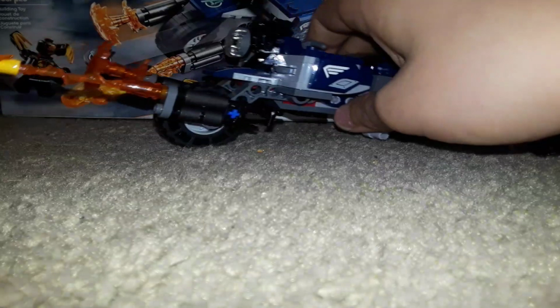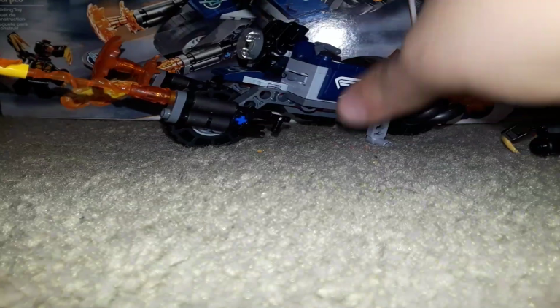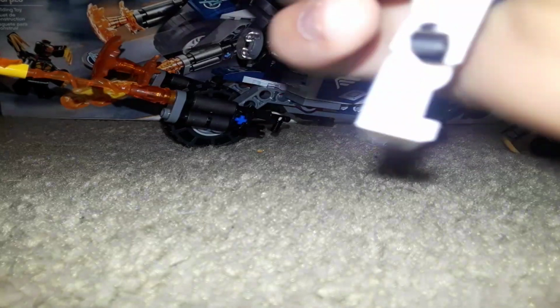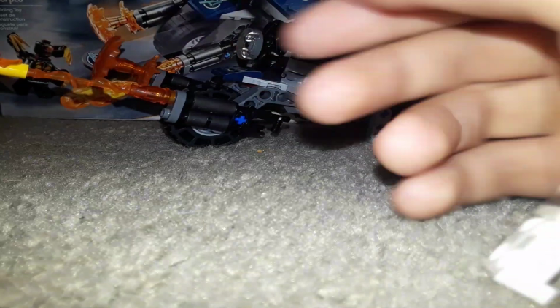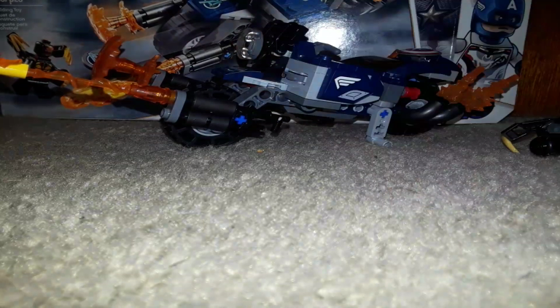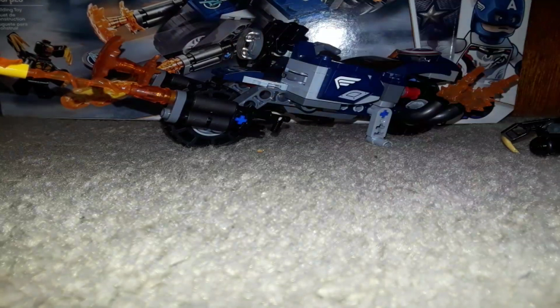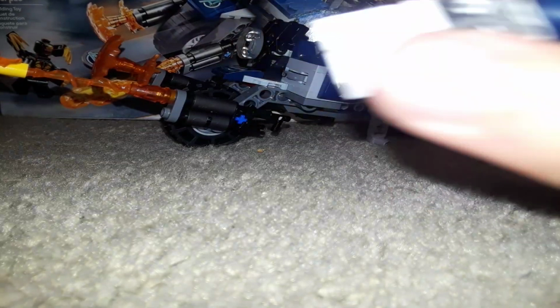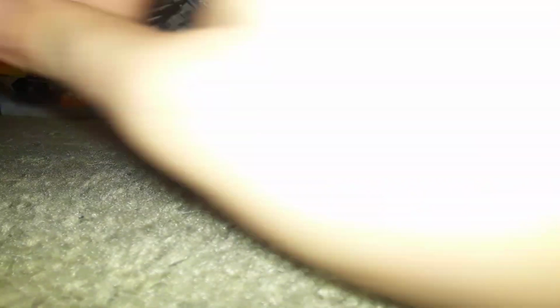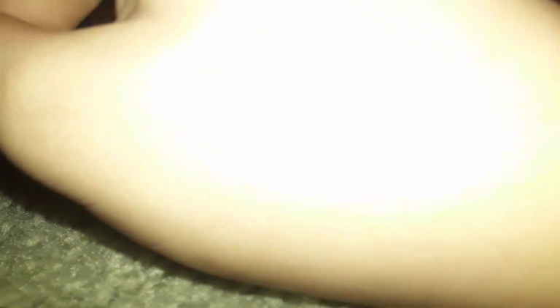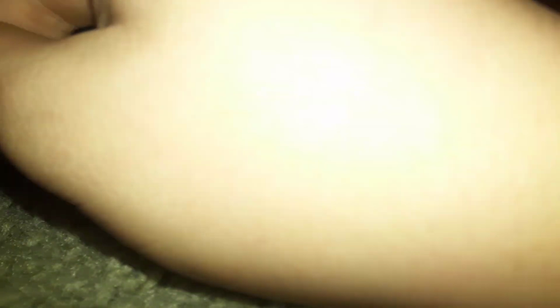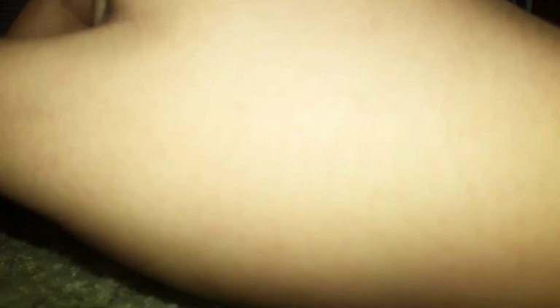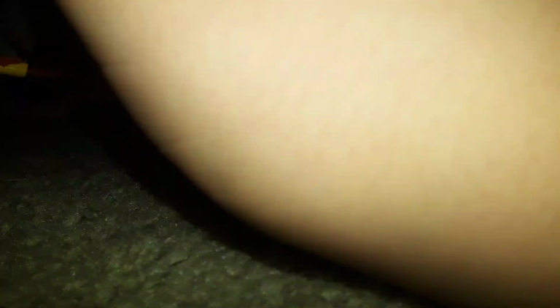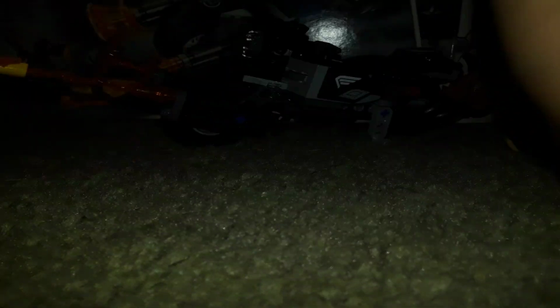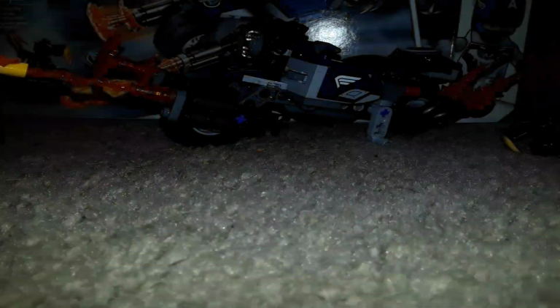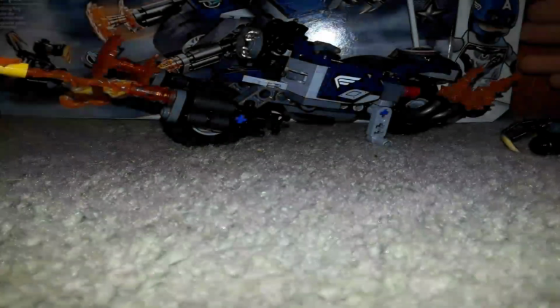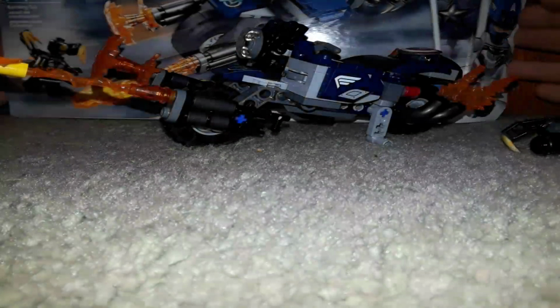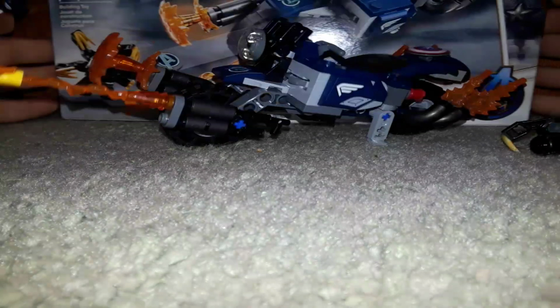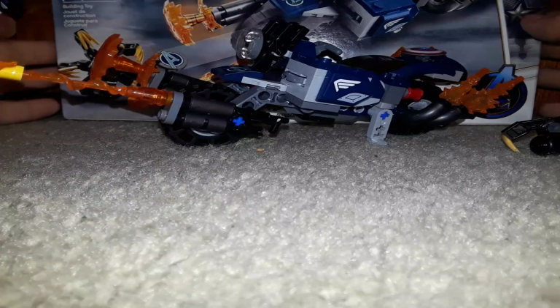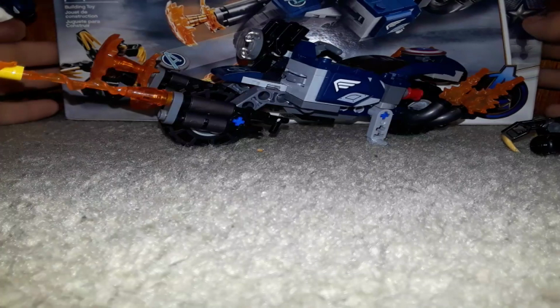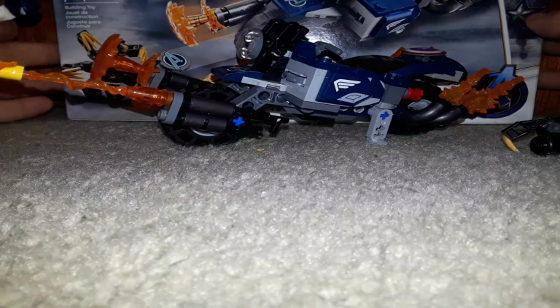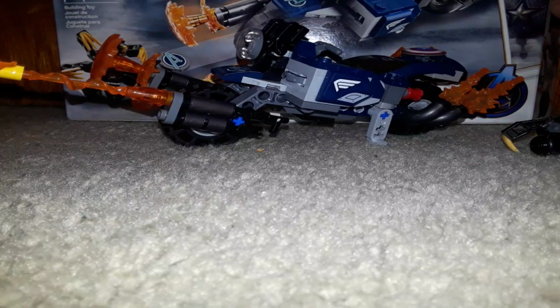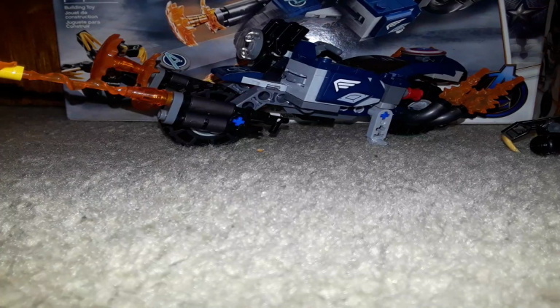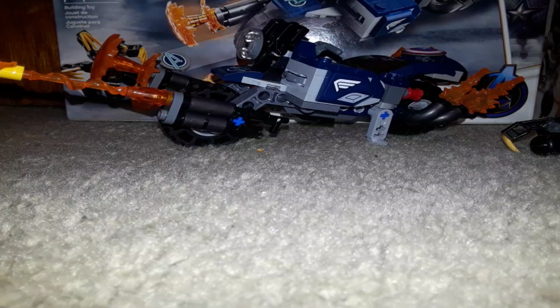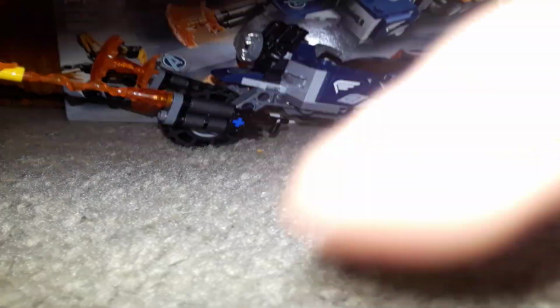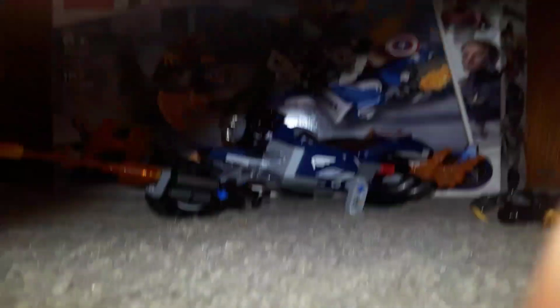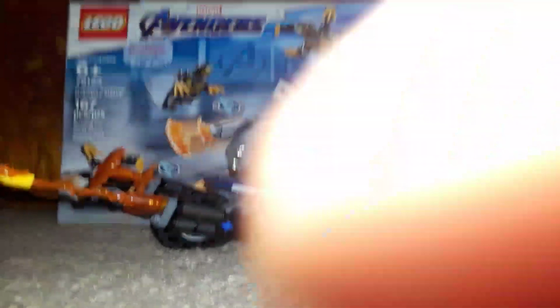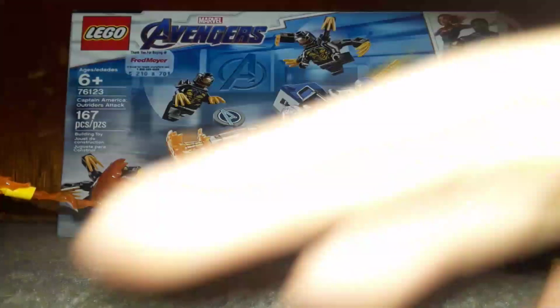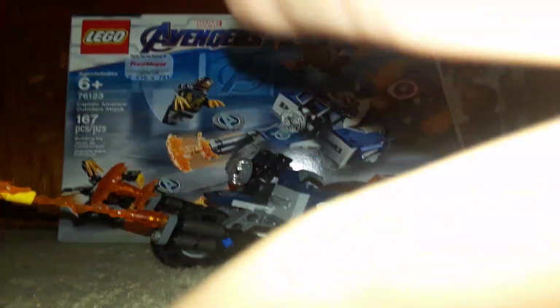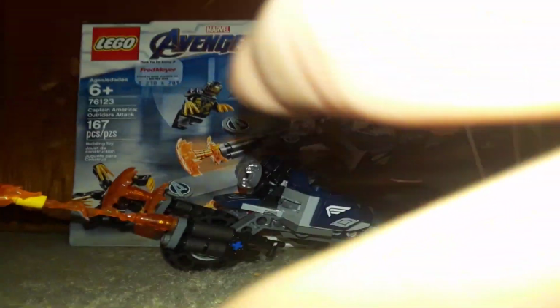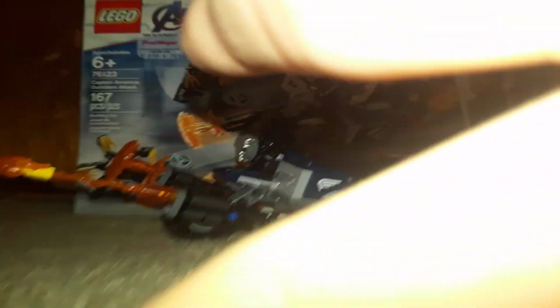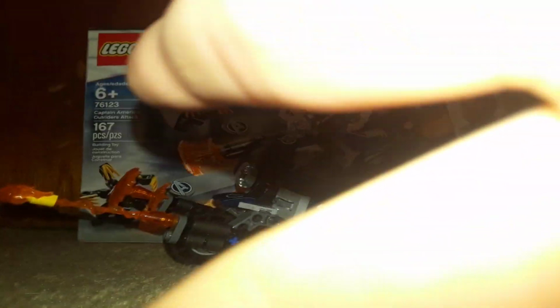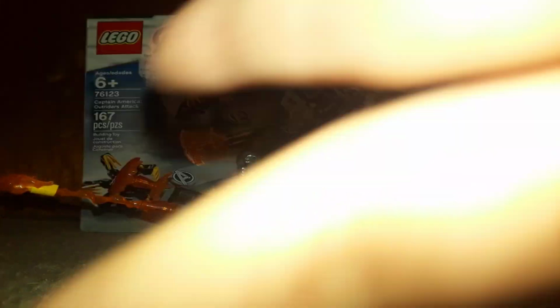Hey guys, what's up? So I will be reviewing my first Avengers Endgame set.